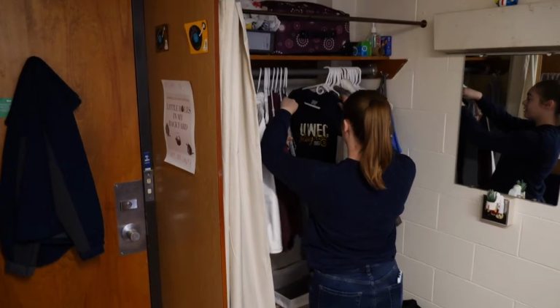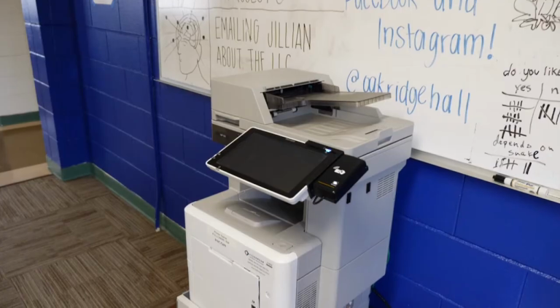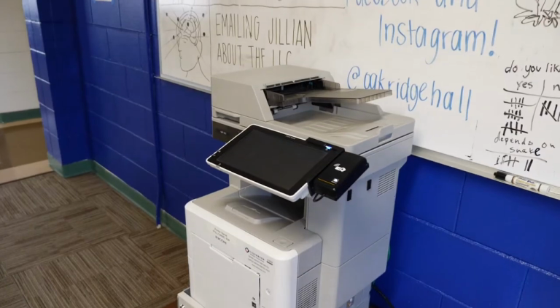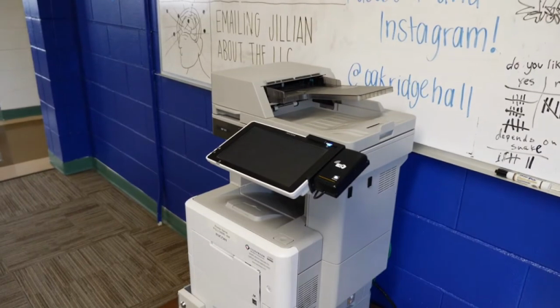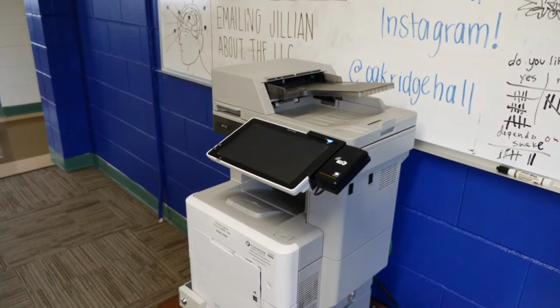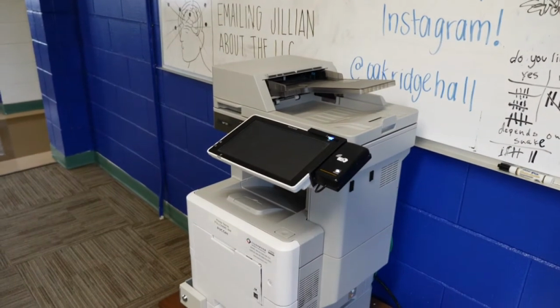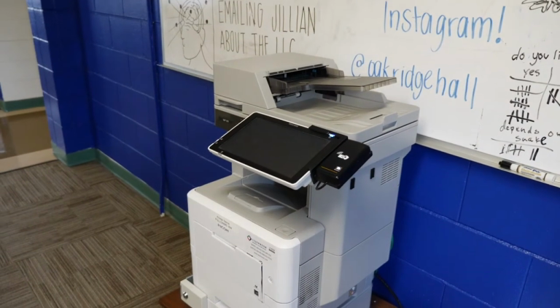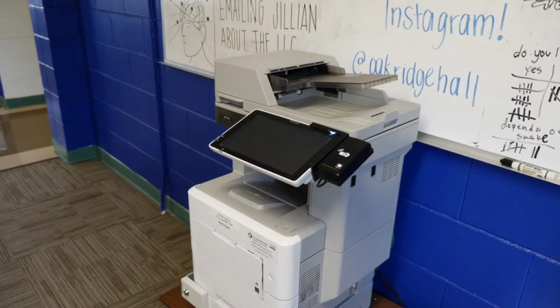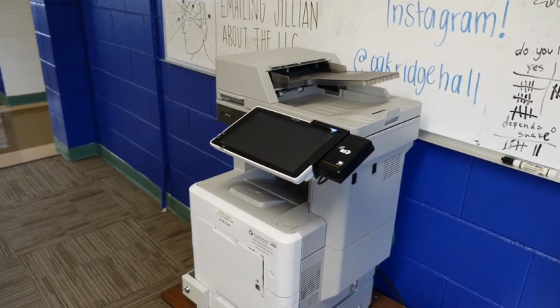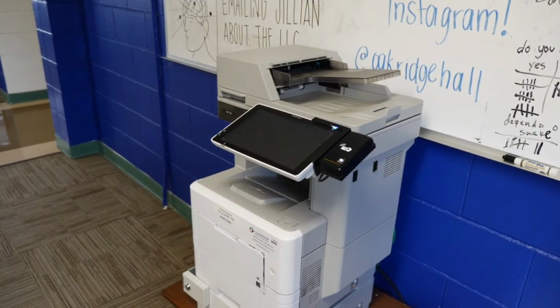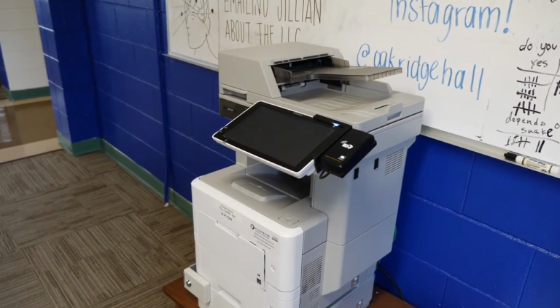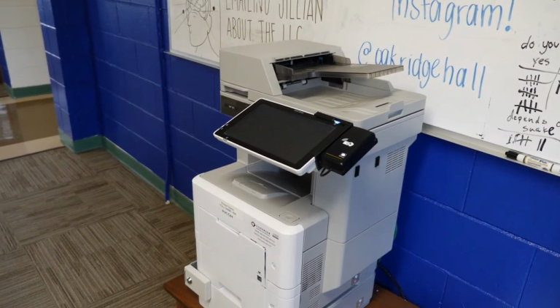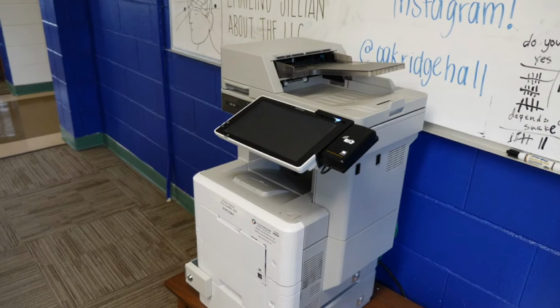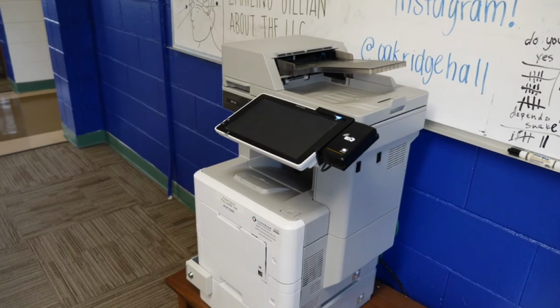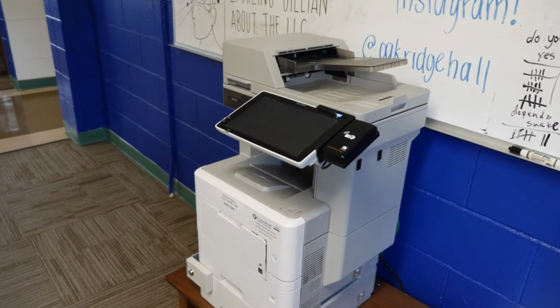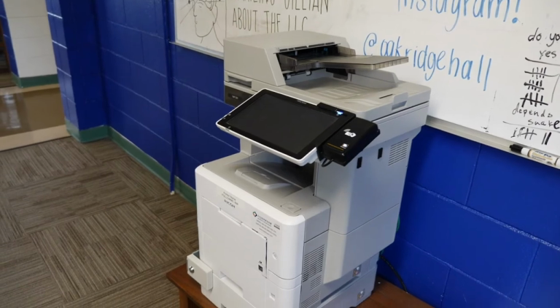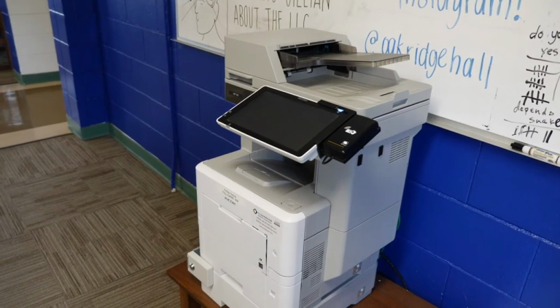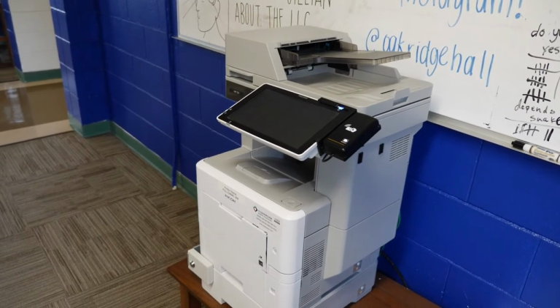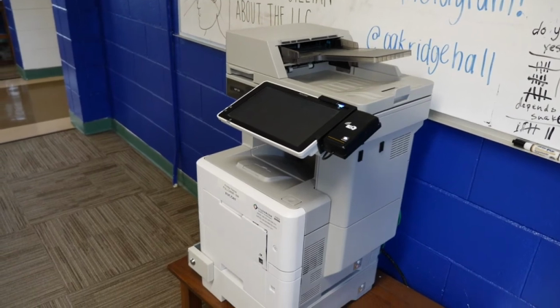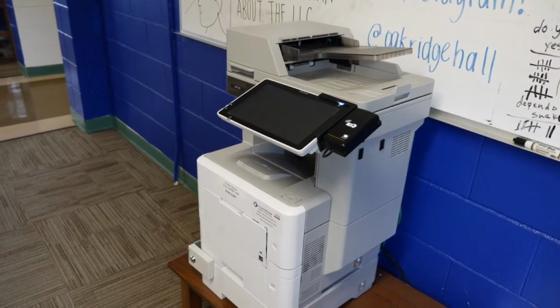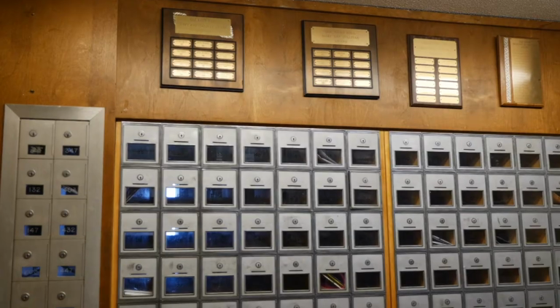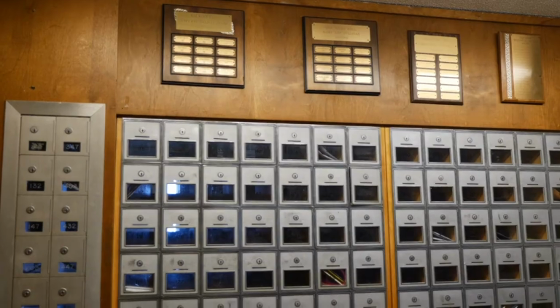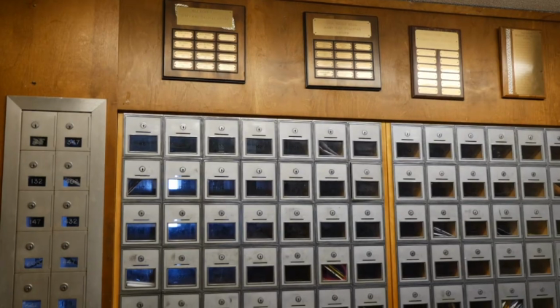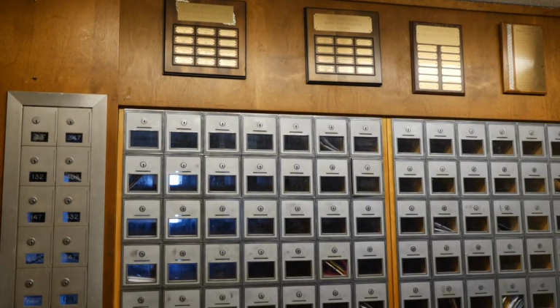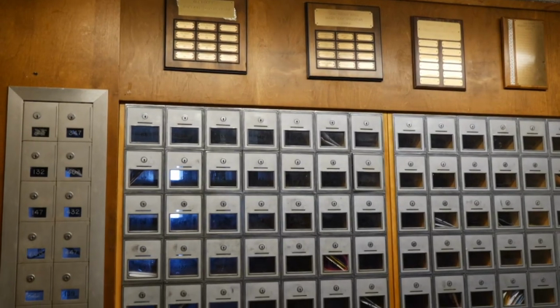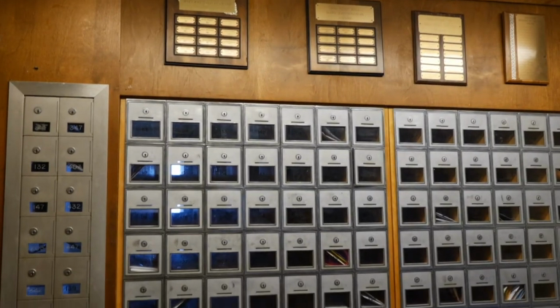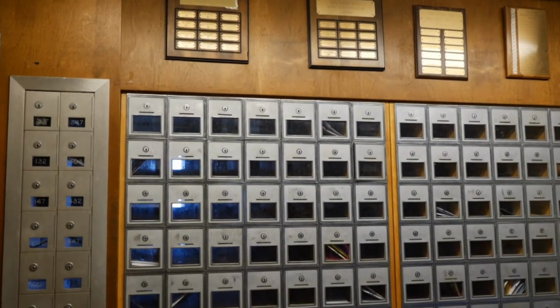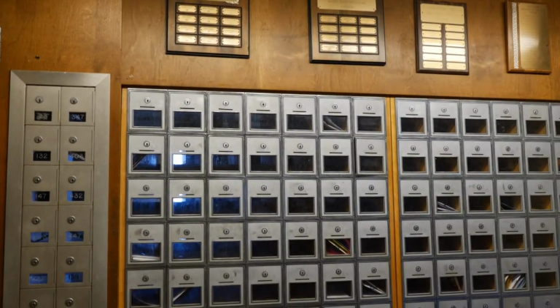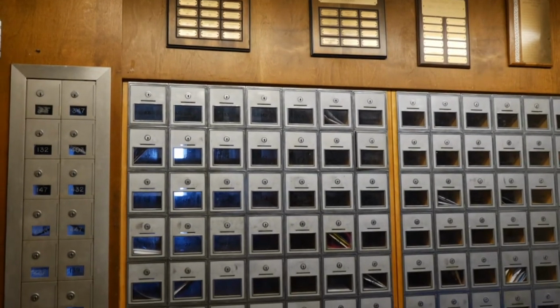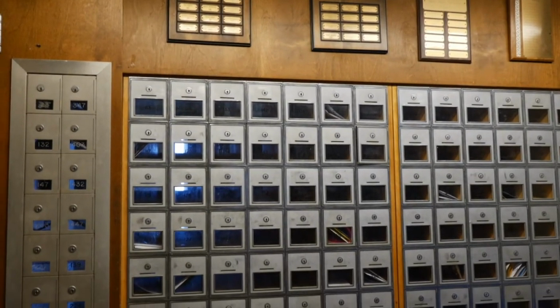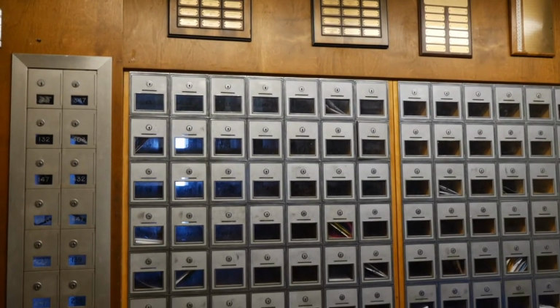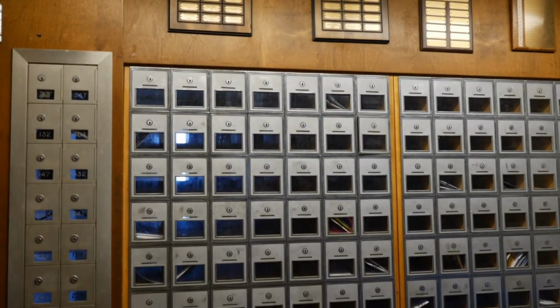If you need to print your assignments for class, you'll find a printer in the front lobby. This is also where you can pick up your mail.